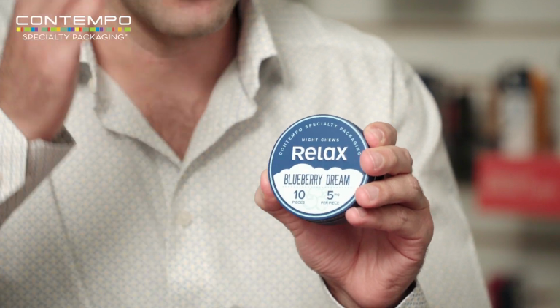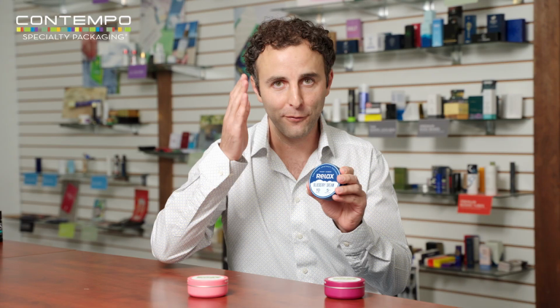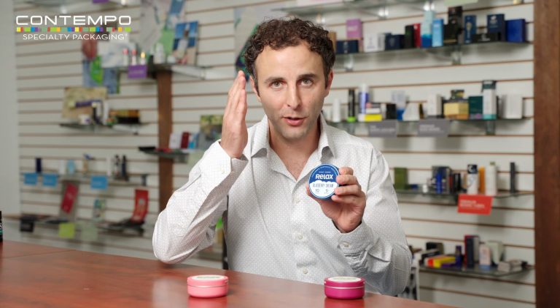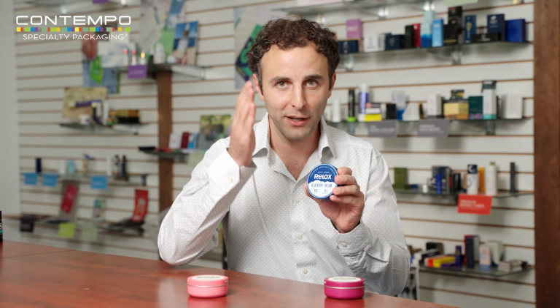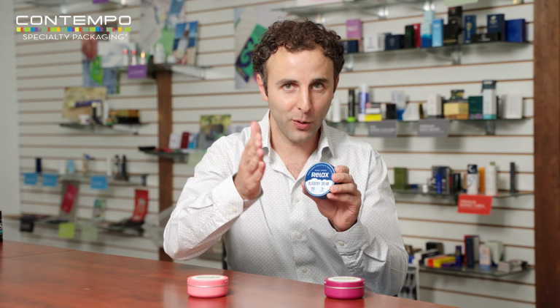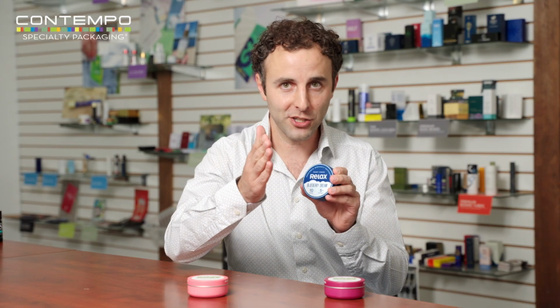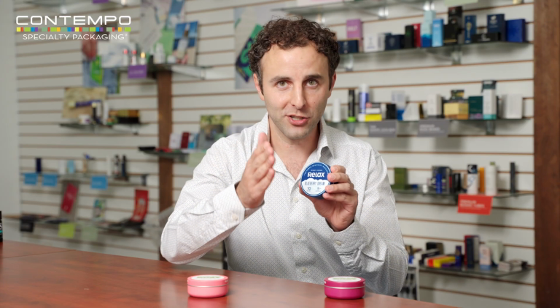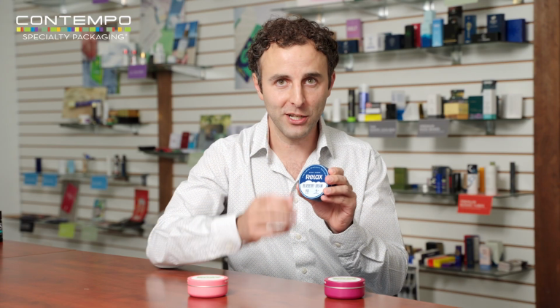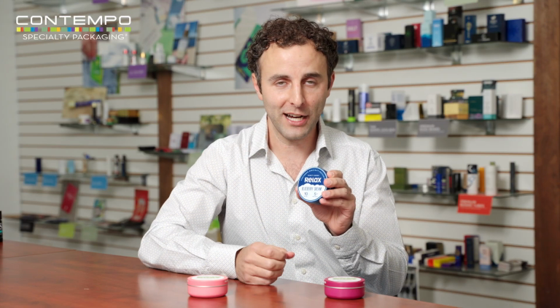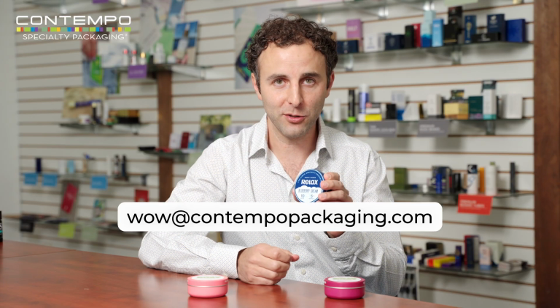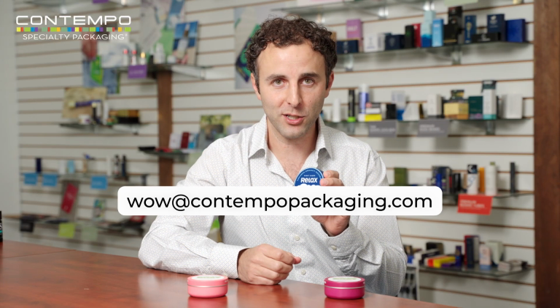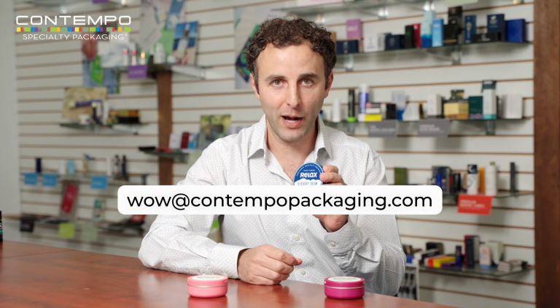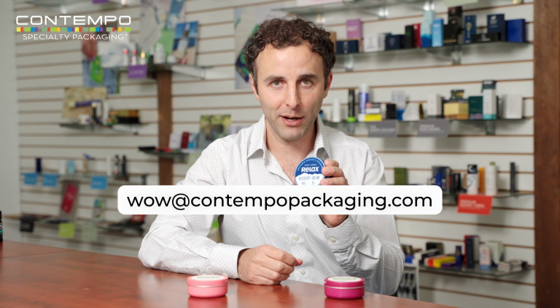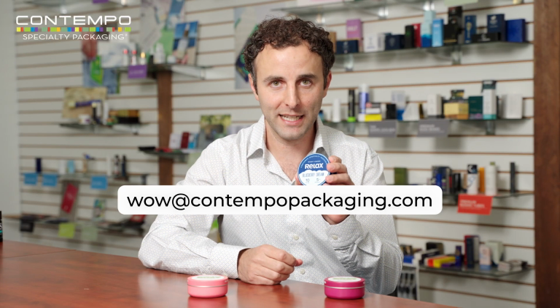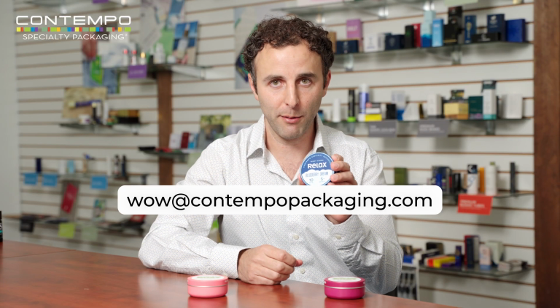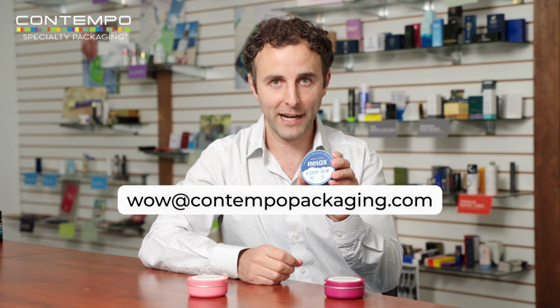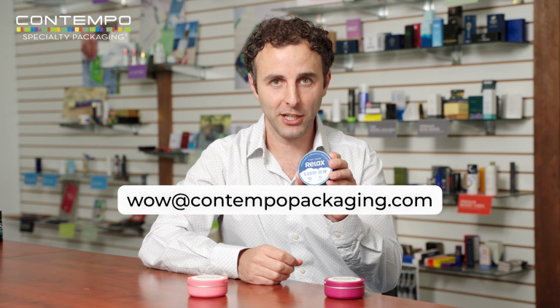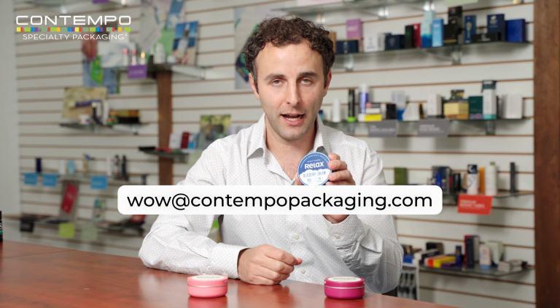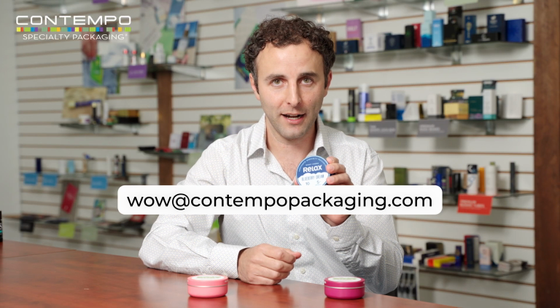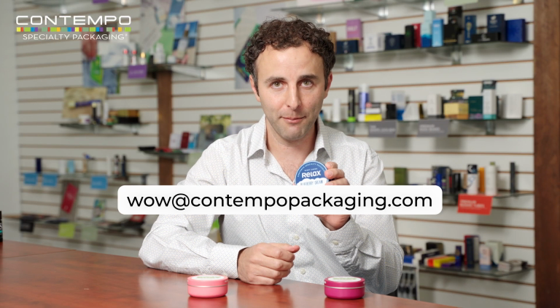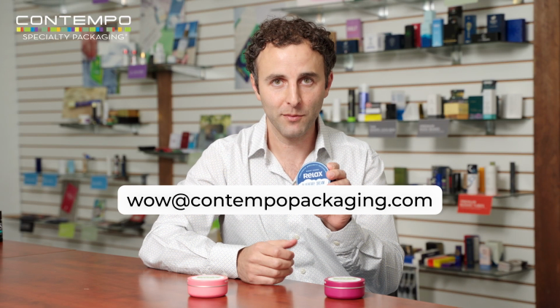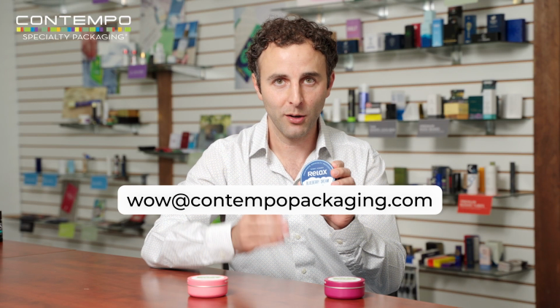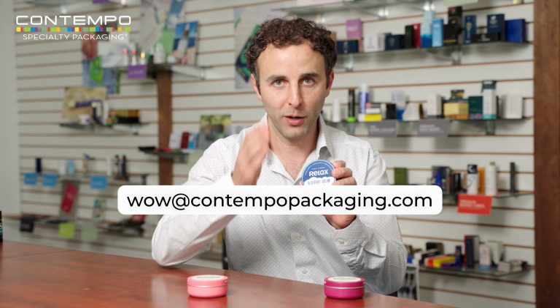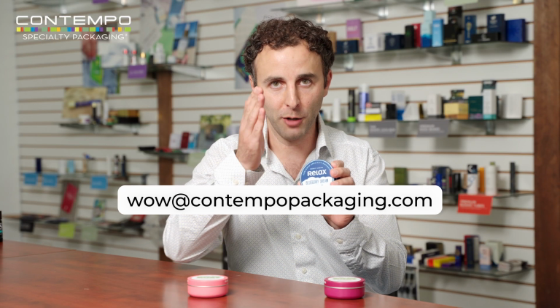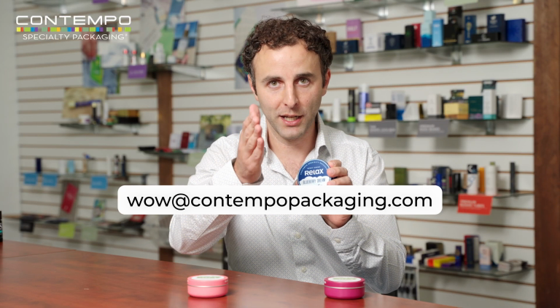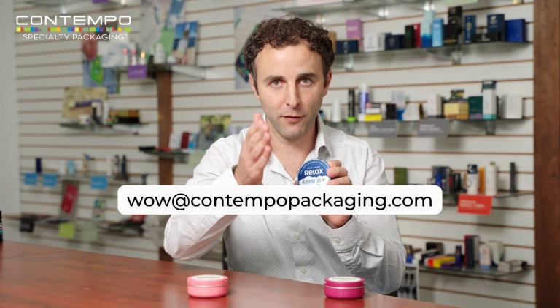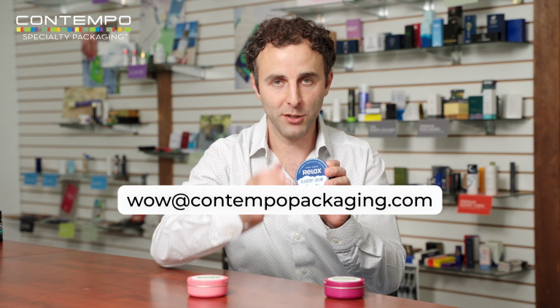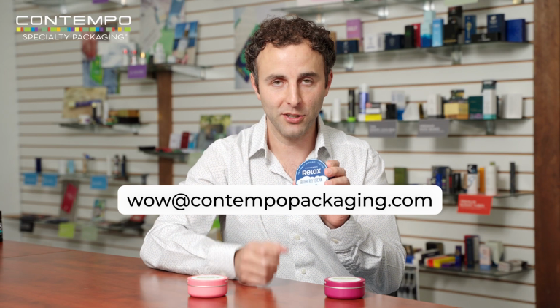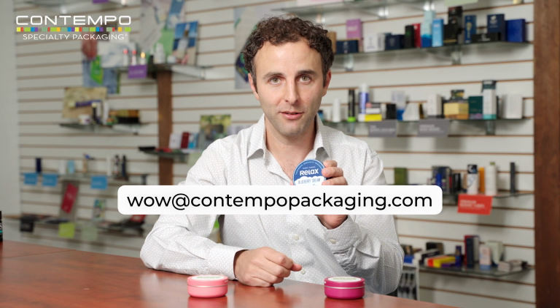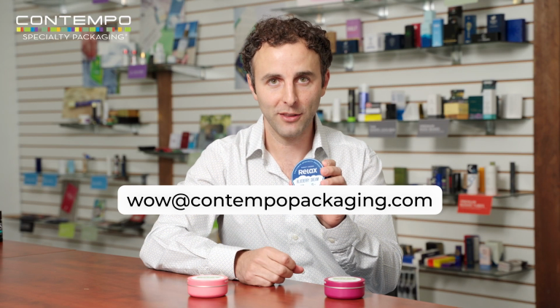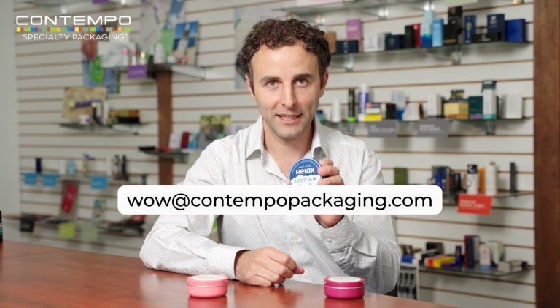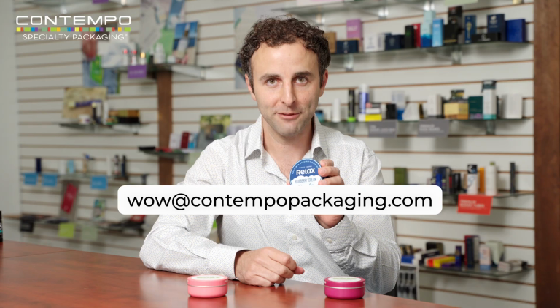If you have any questions, reach out to us at wowatkatabopackaging.com. We hope to hear from you soon. Thank you.